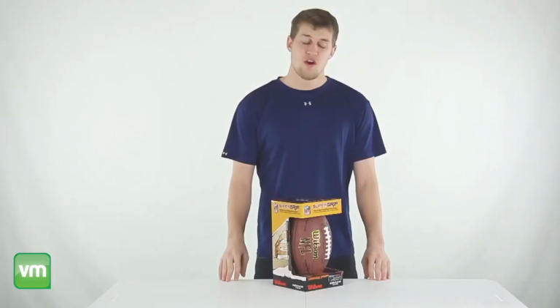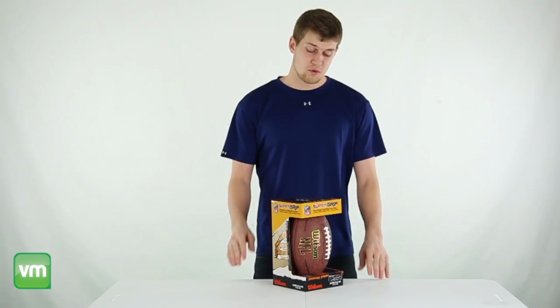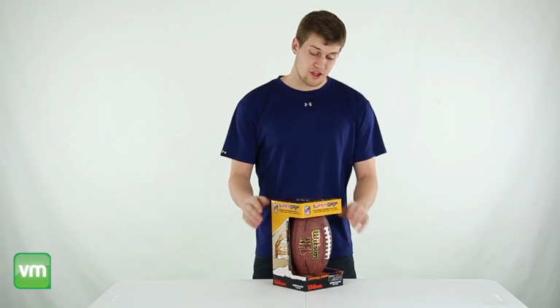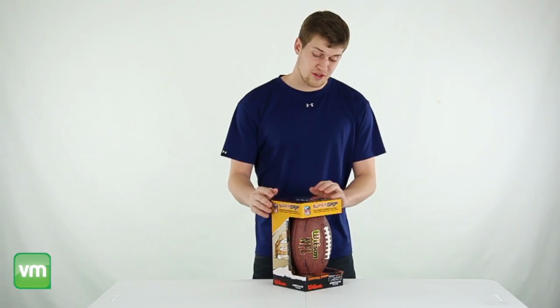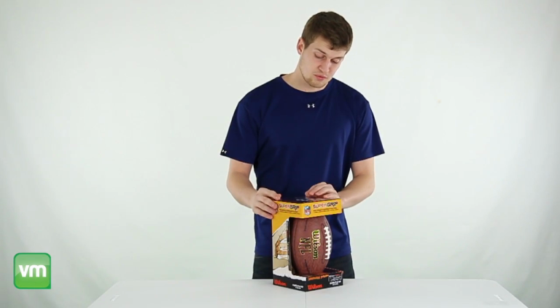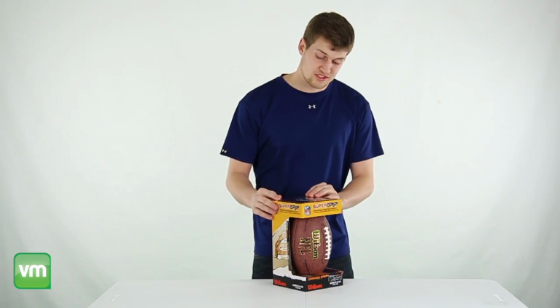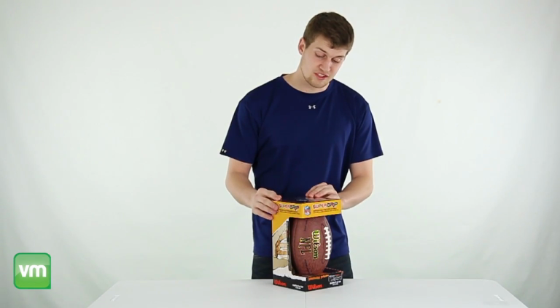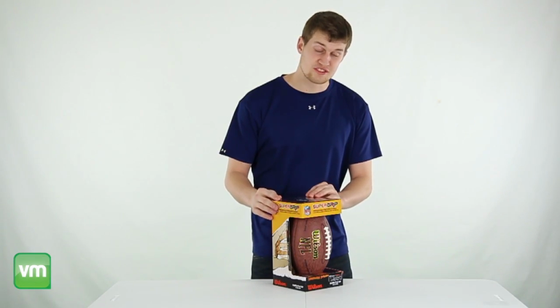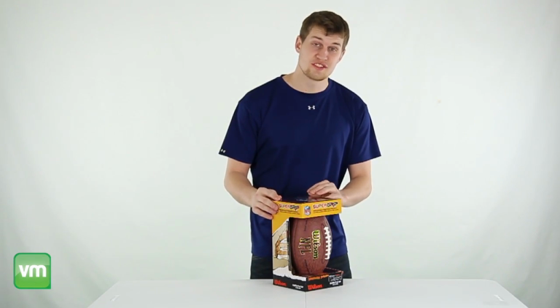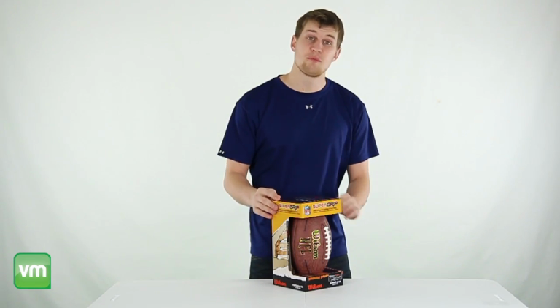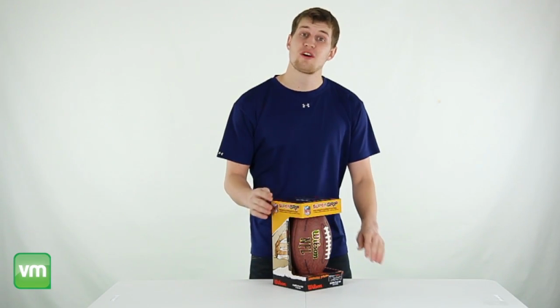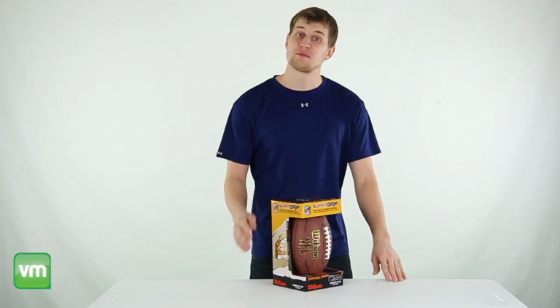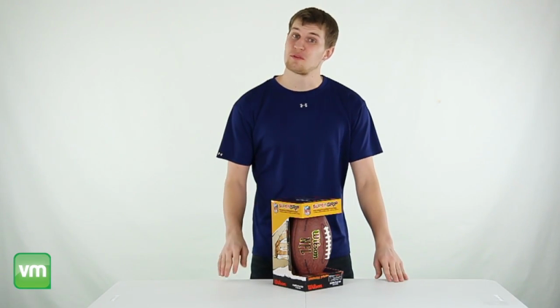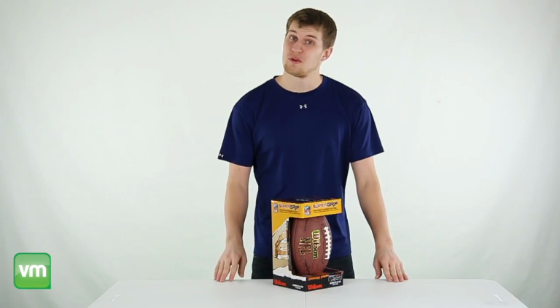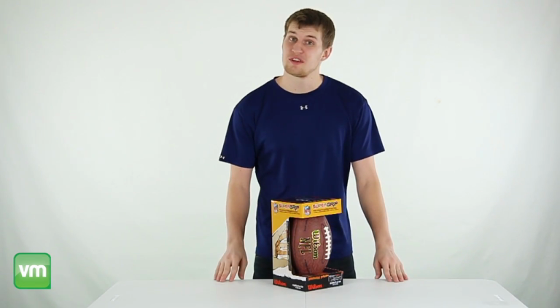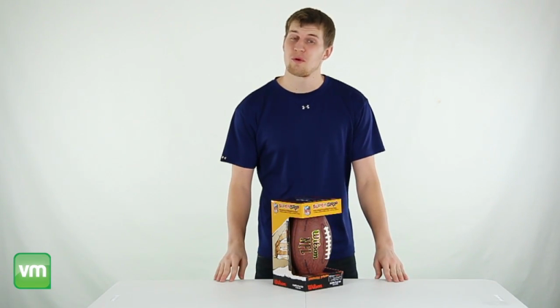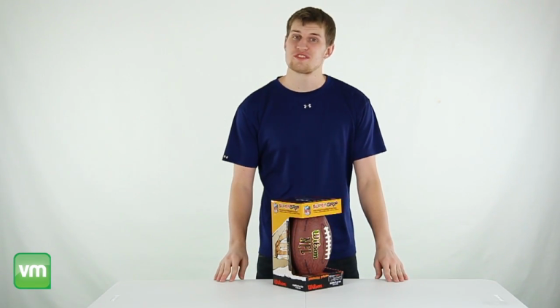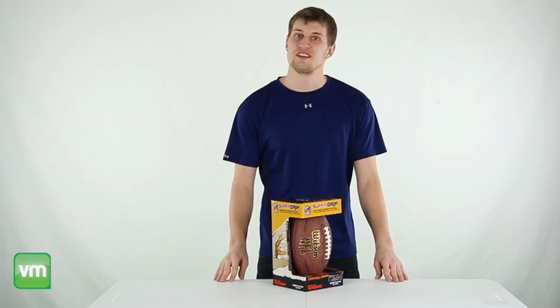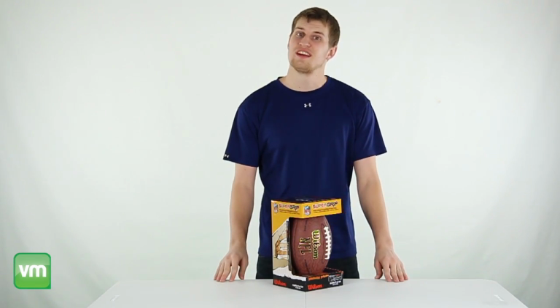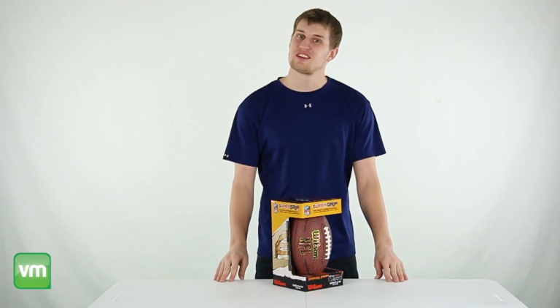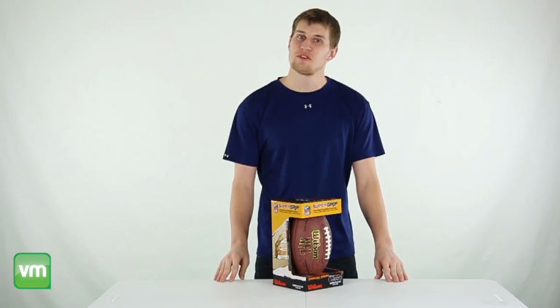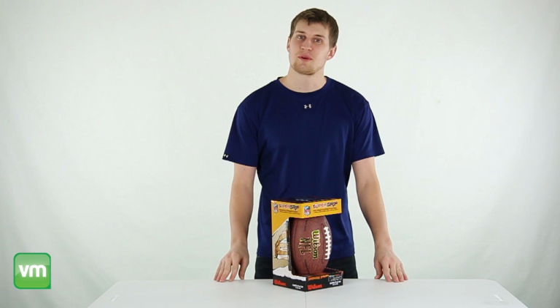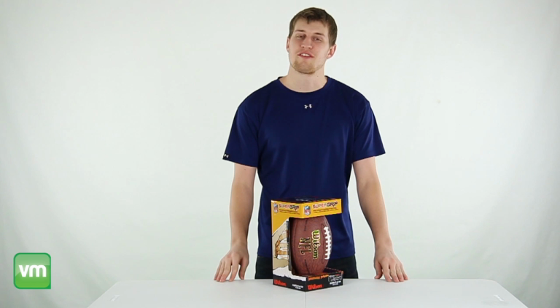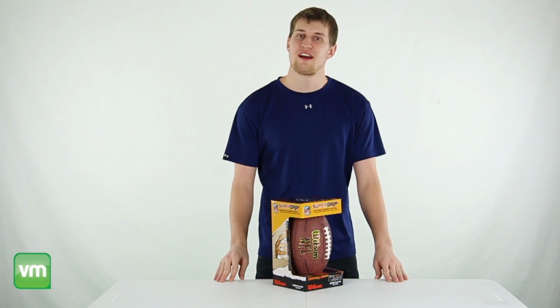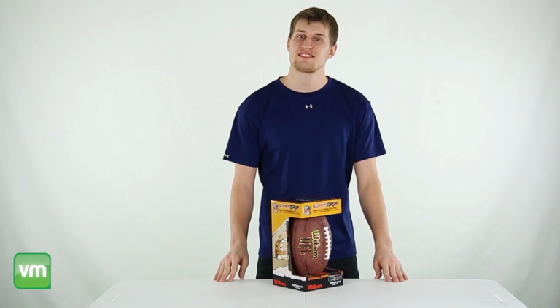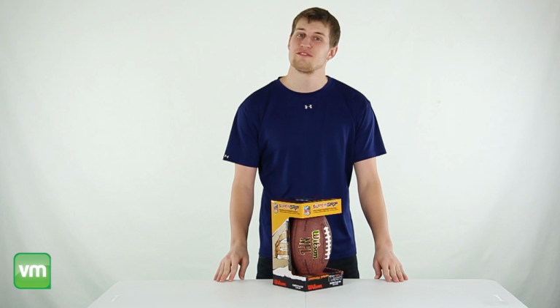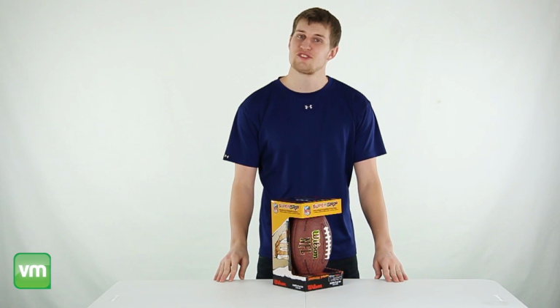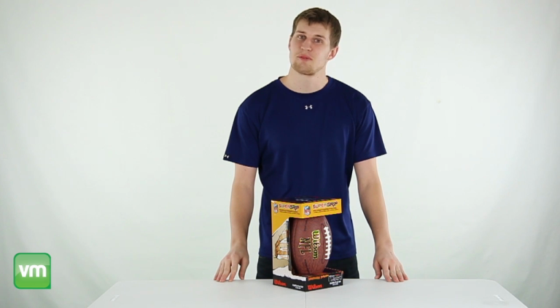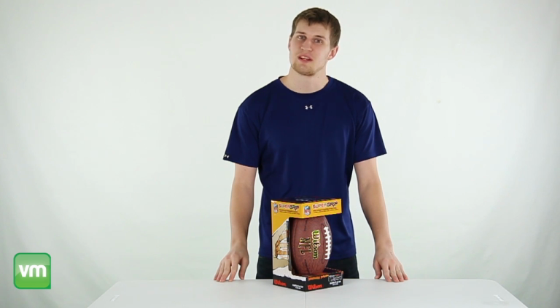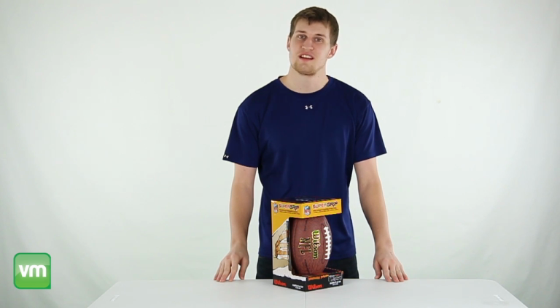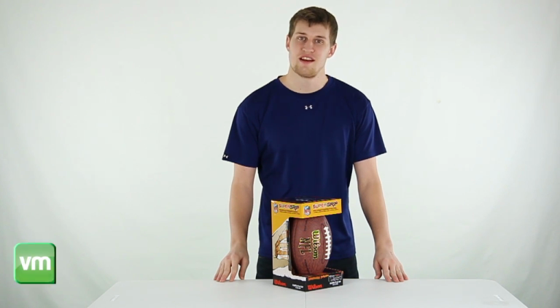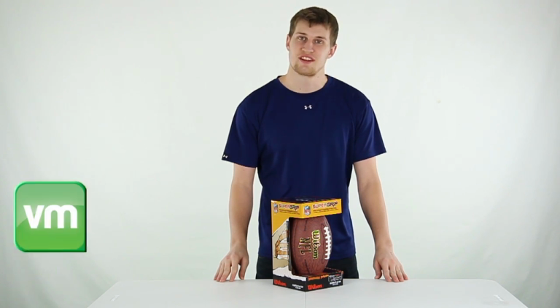We're an authorized Wilson dealer so this football comes with a 1 year warranty, and as always we offer fast, free shipping every day.